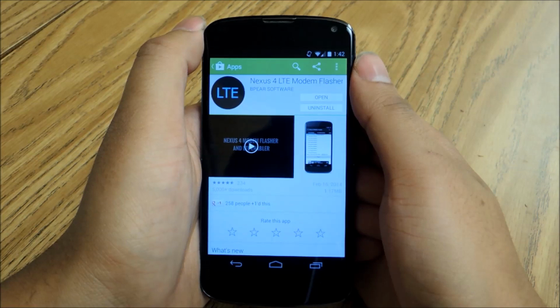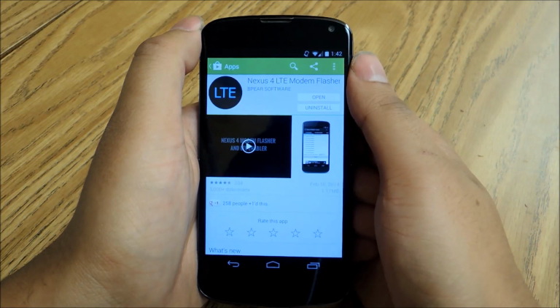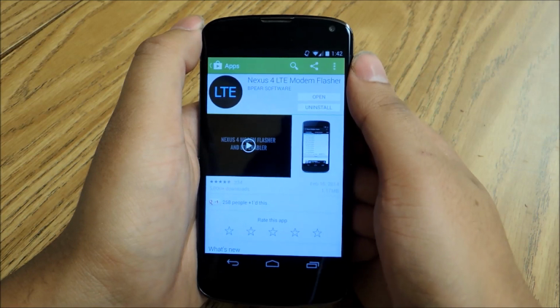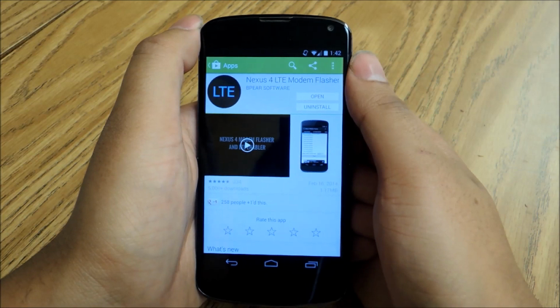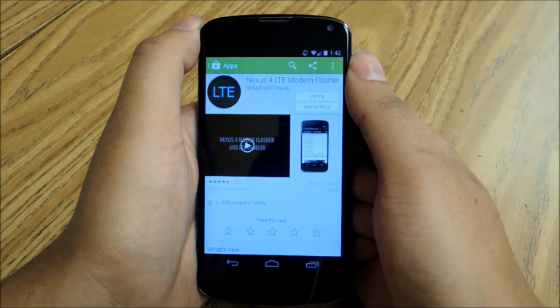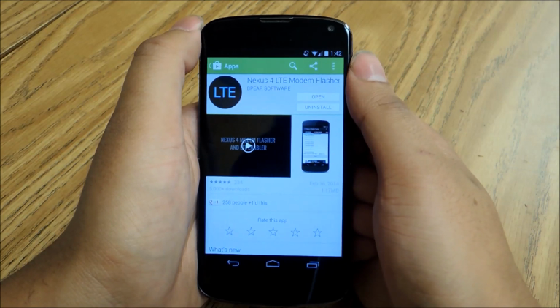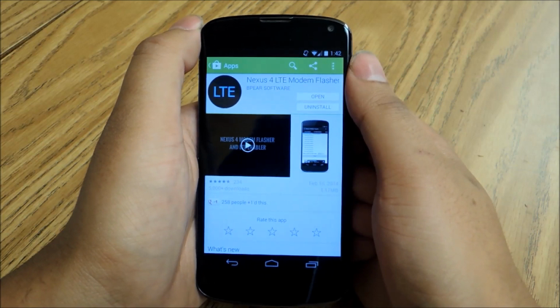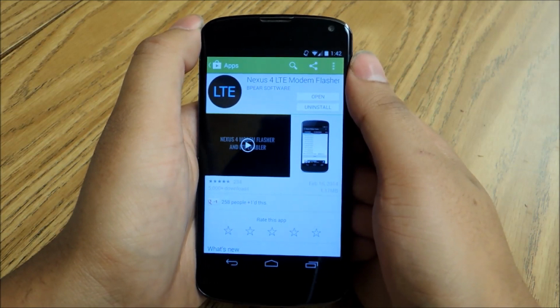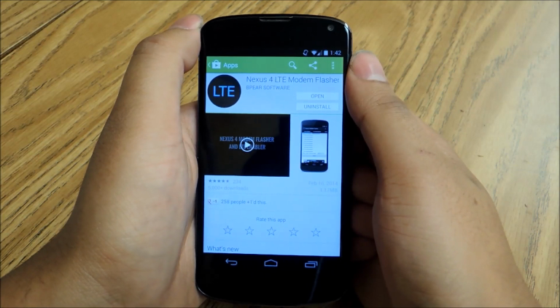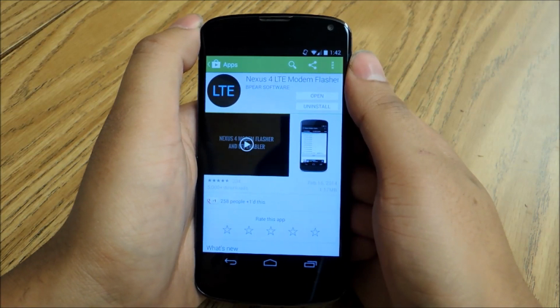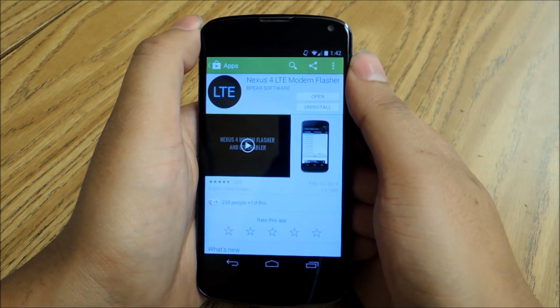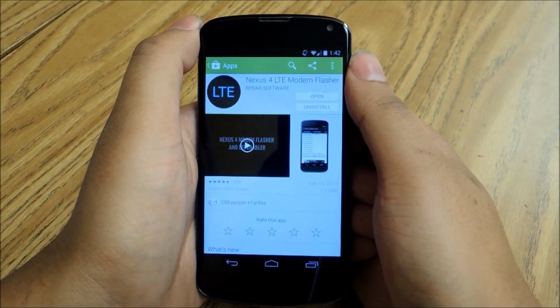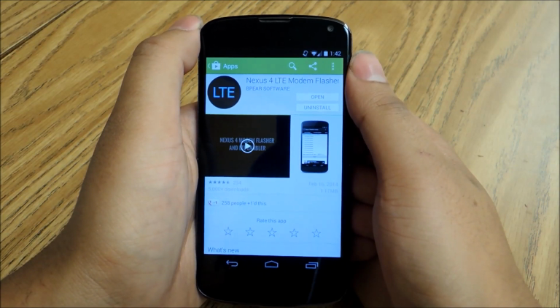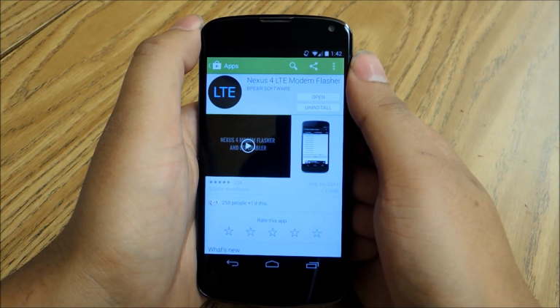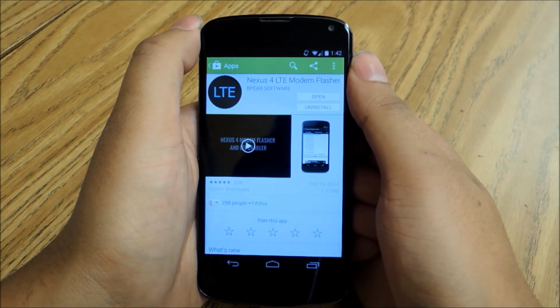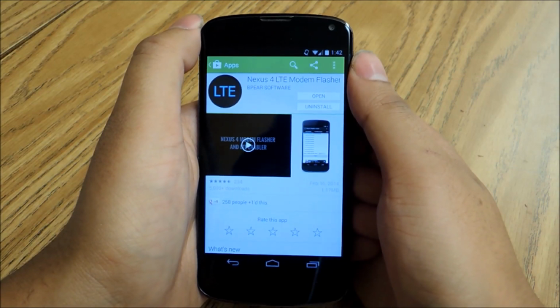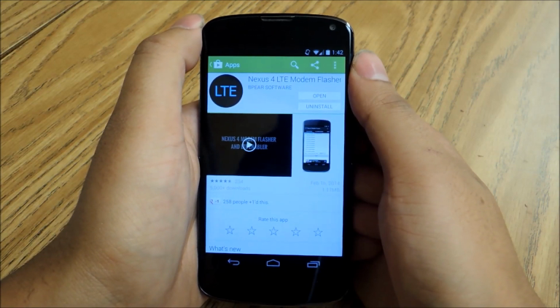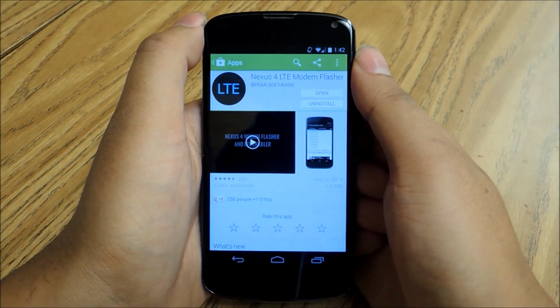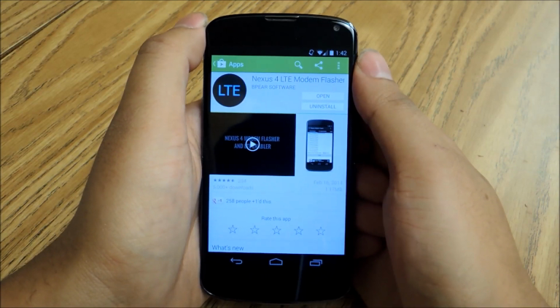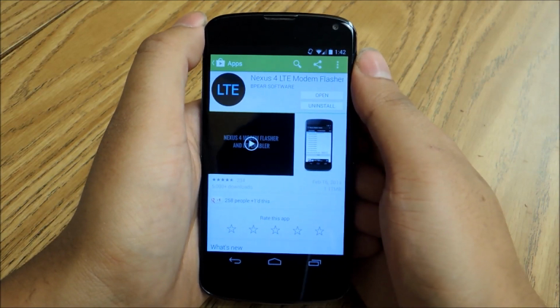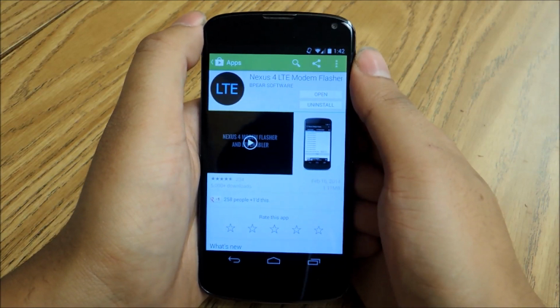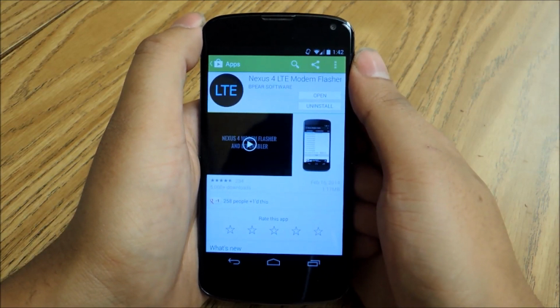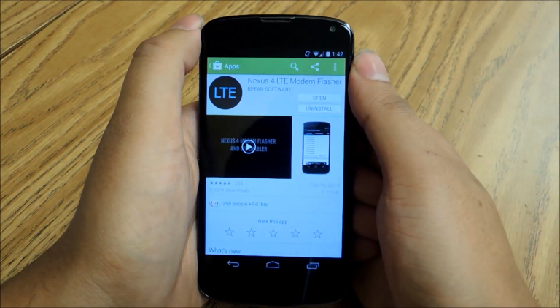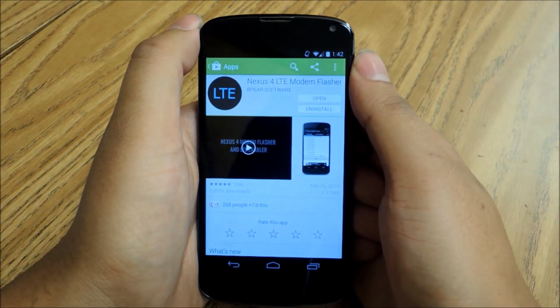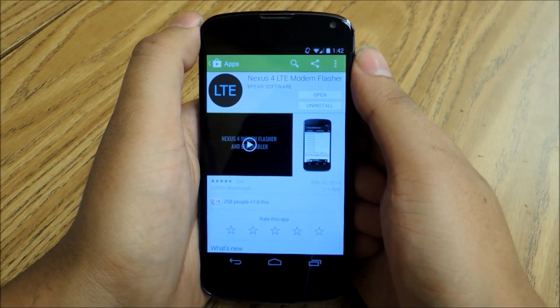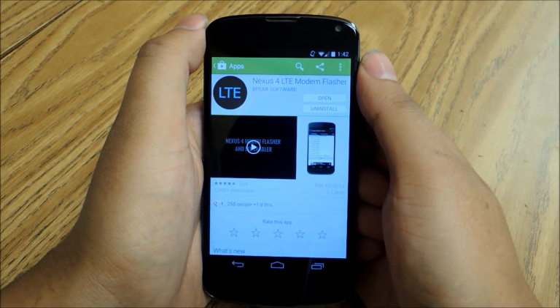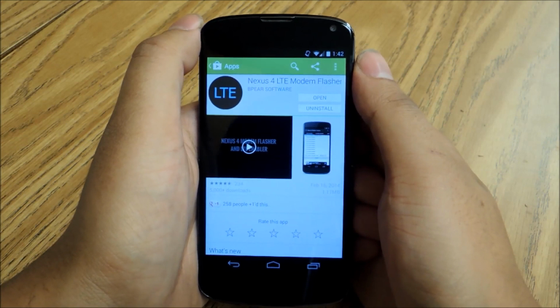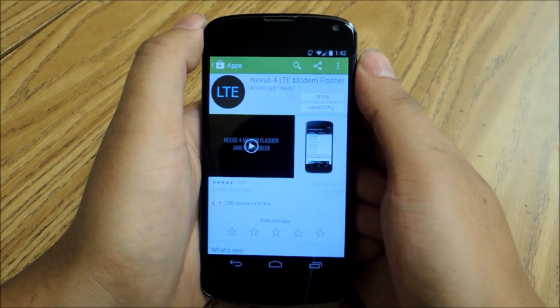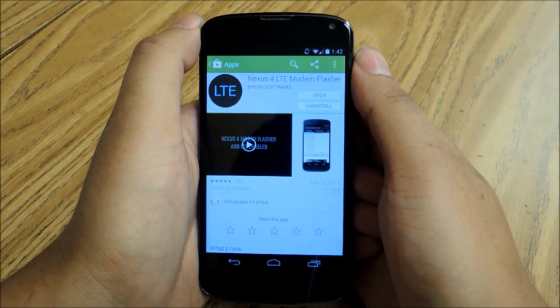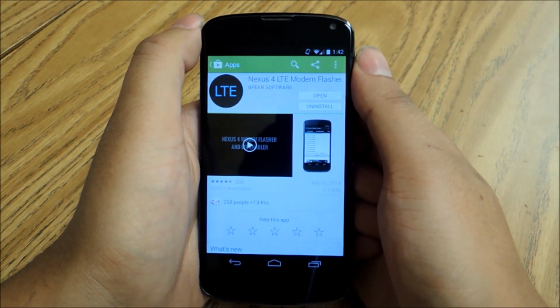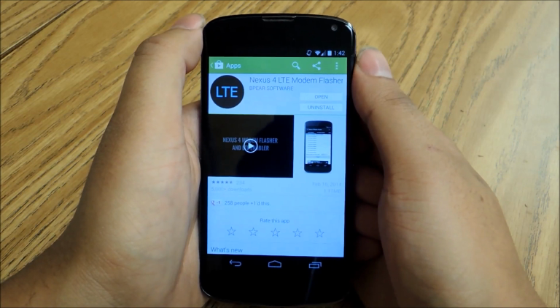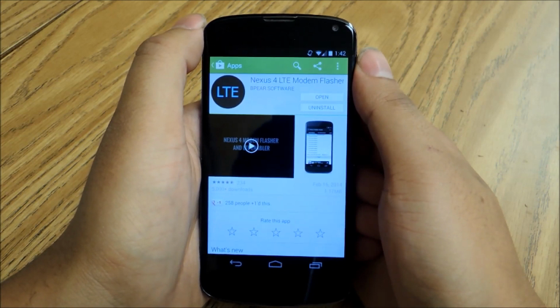Hey everybody, this is Jesse with Nexus 5 Soft Monitor. Today I'm going to show you how to give your Nexus 4 the look and feel of an iPhone running iOS.